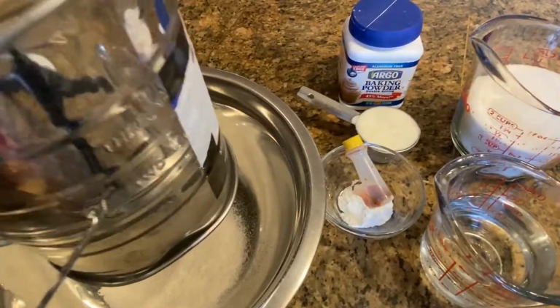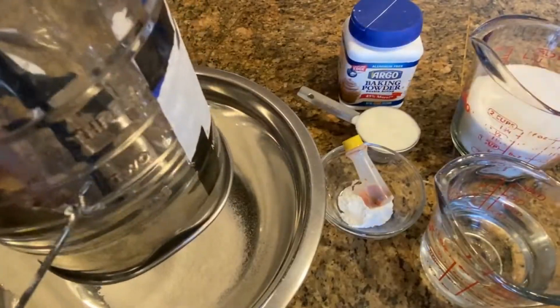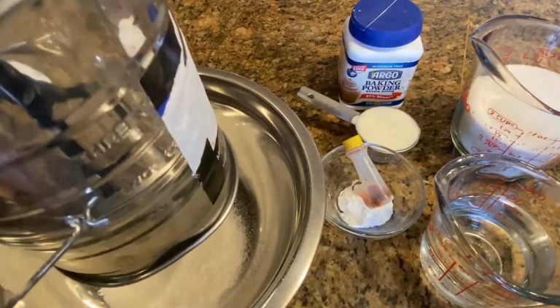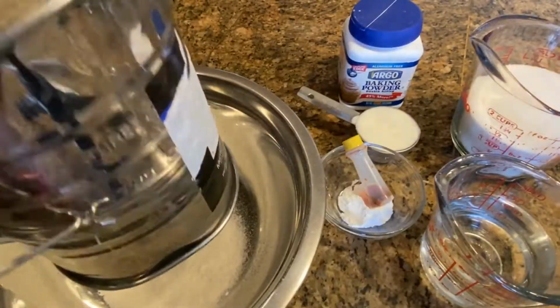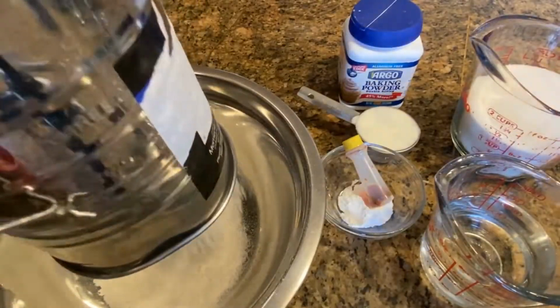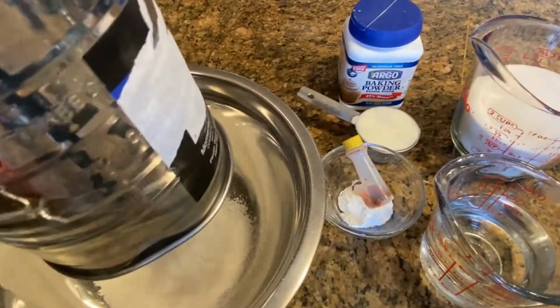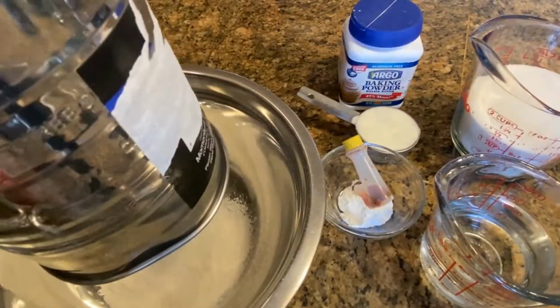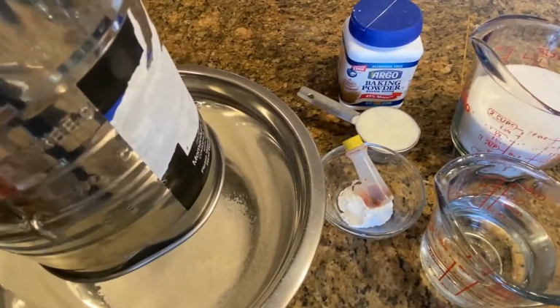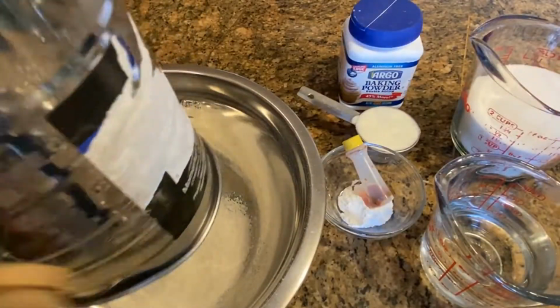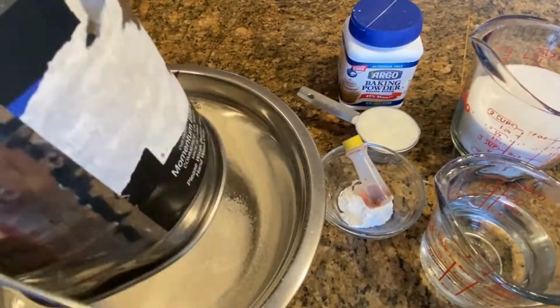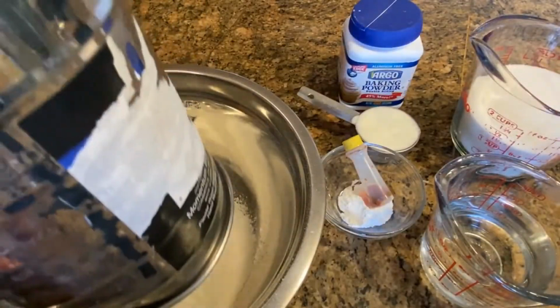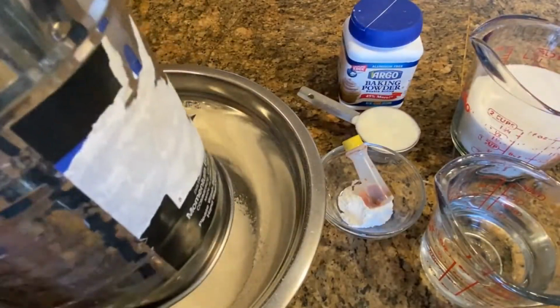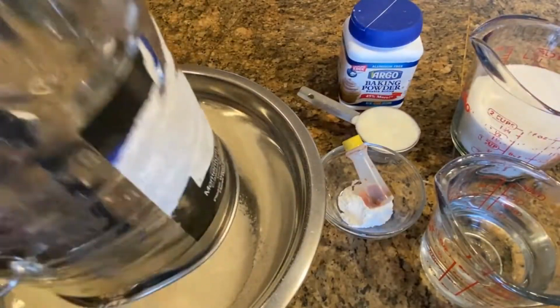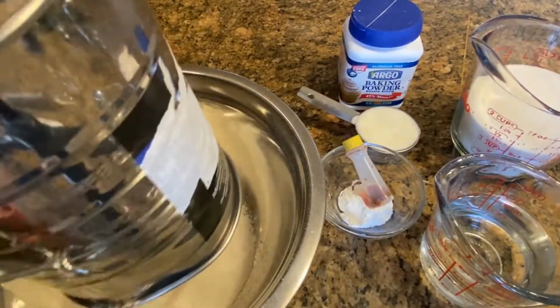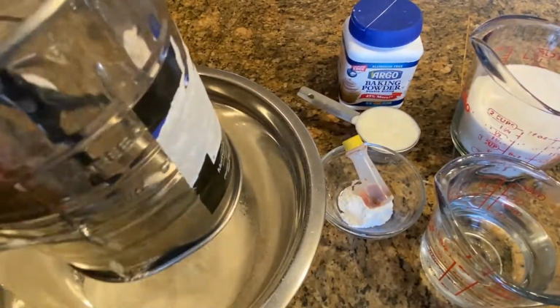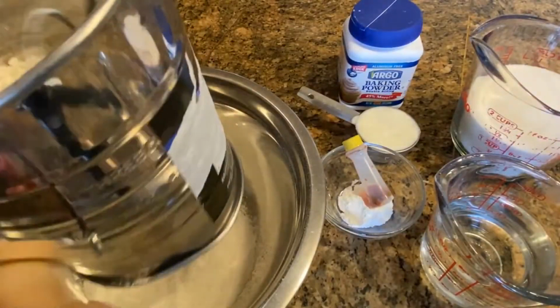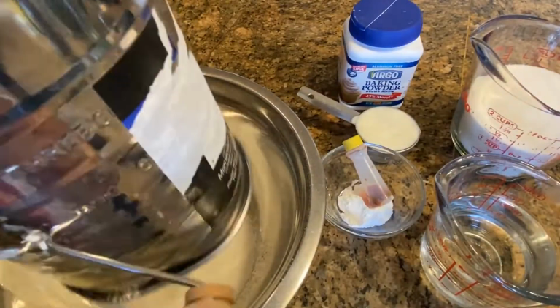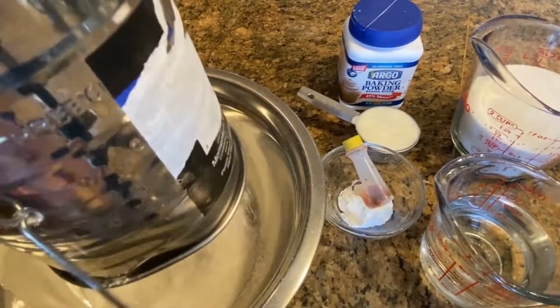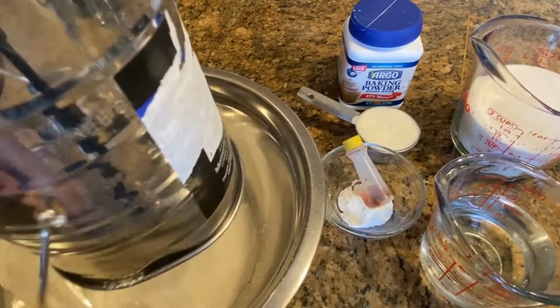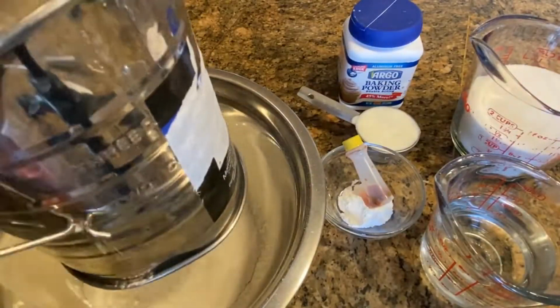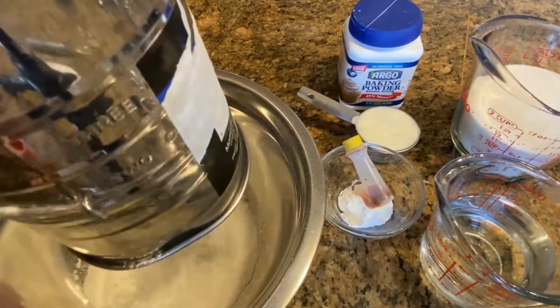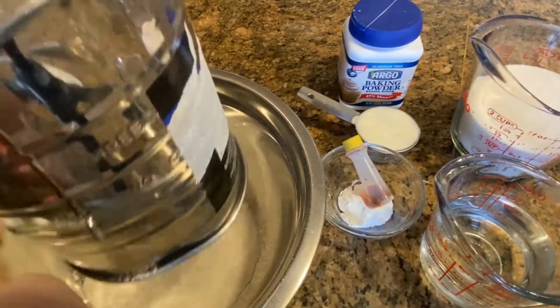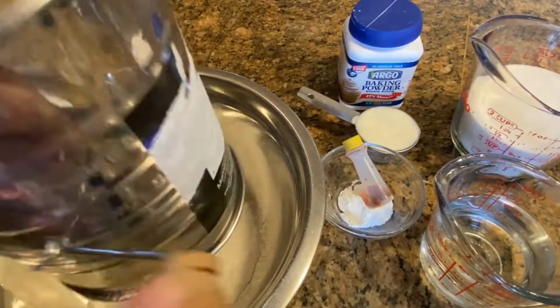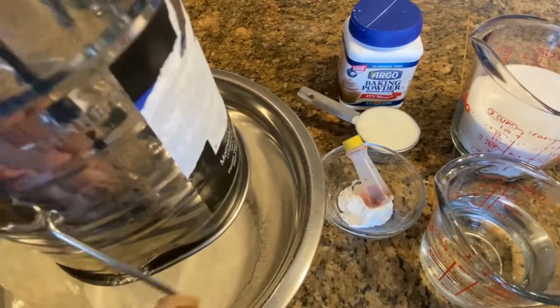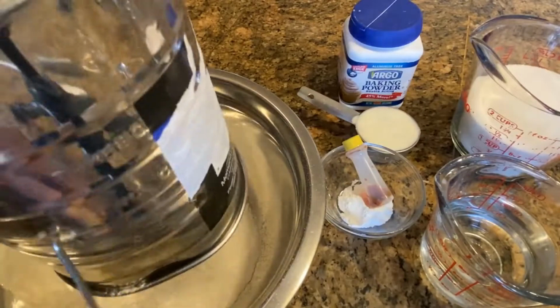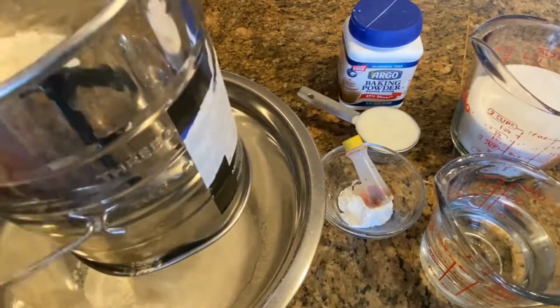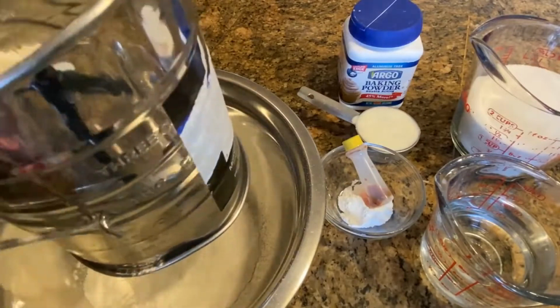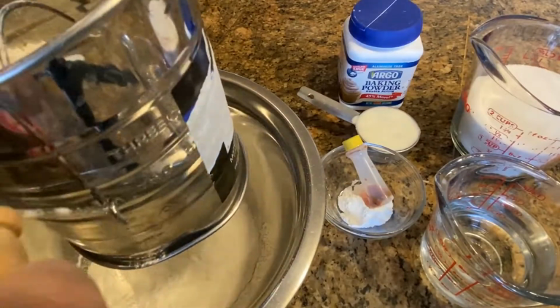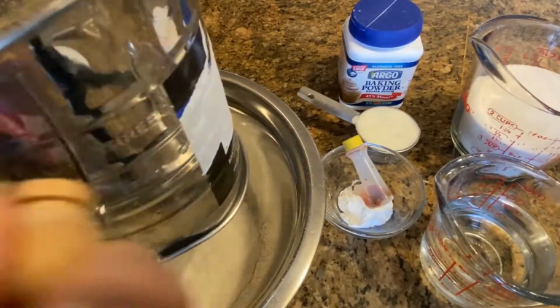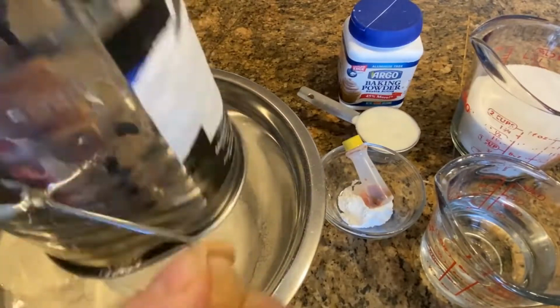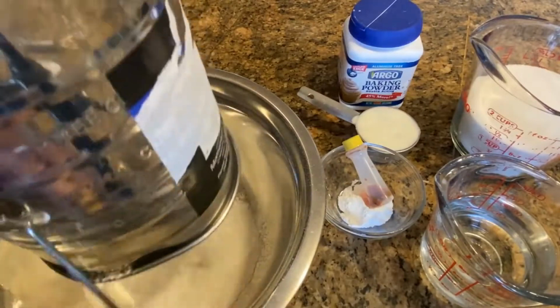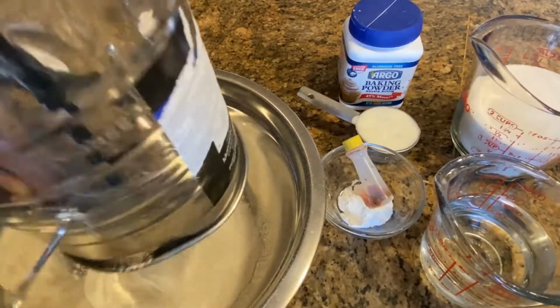We're just going to sift the flour to make sure that there are no lumps in it.